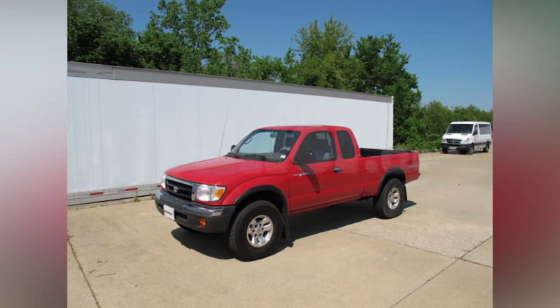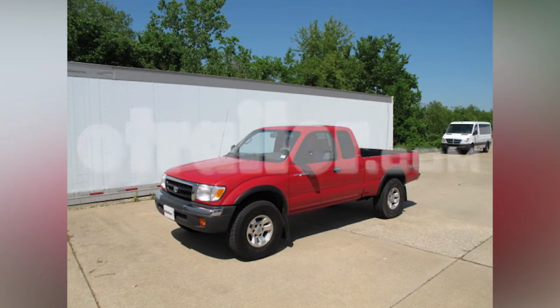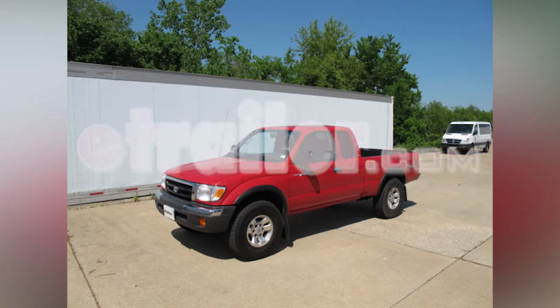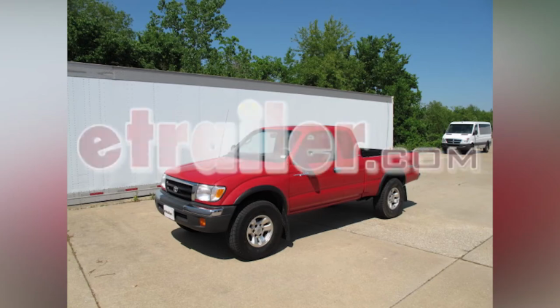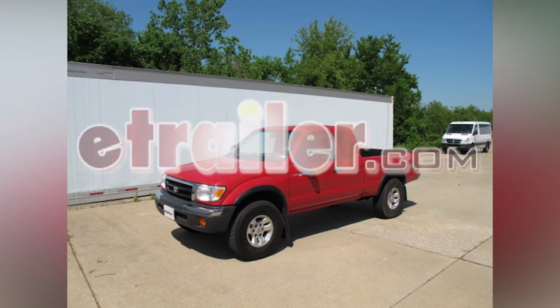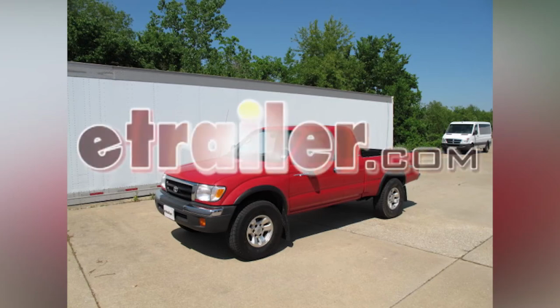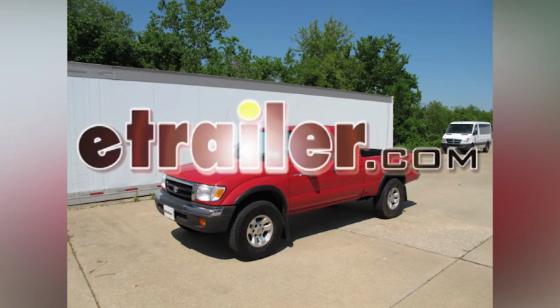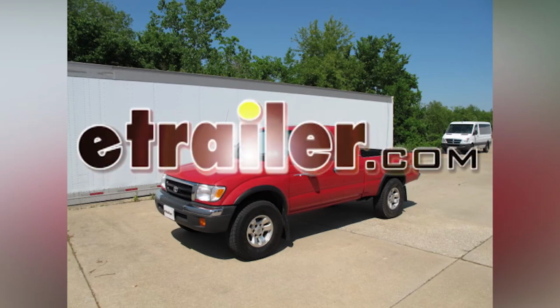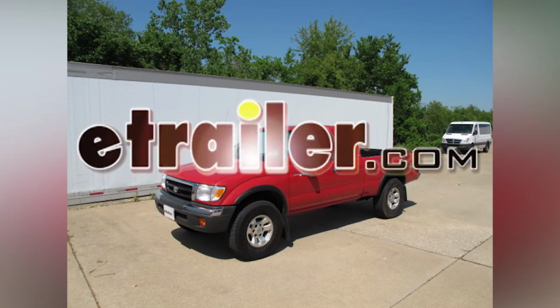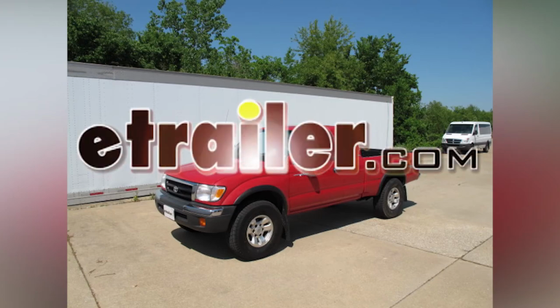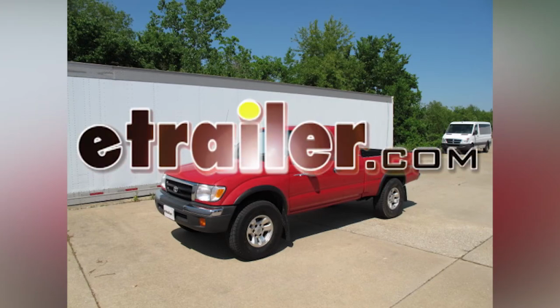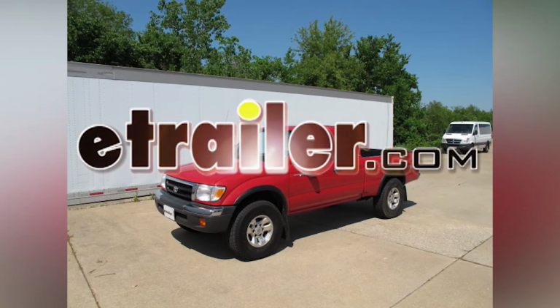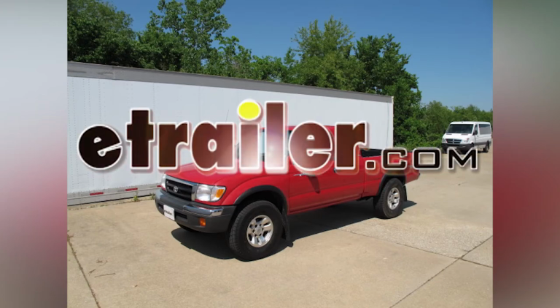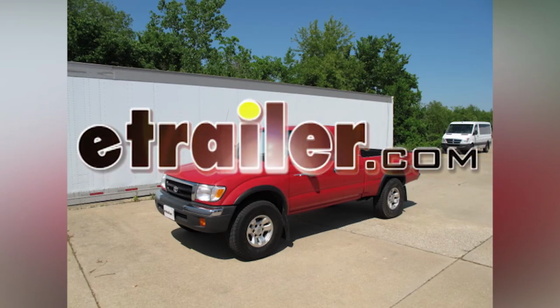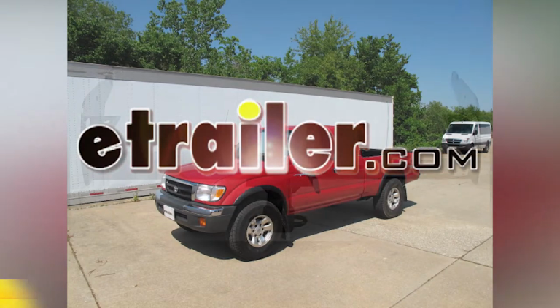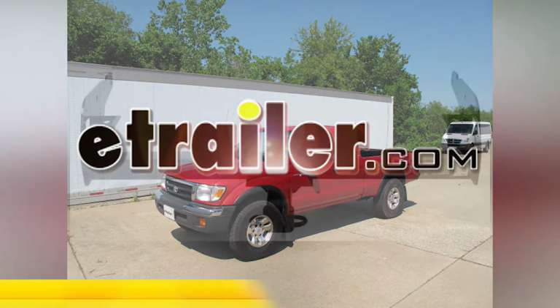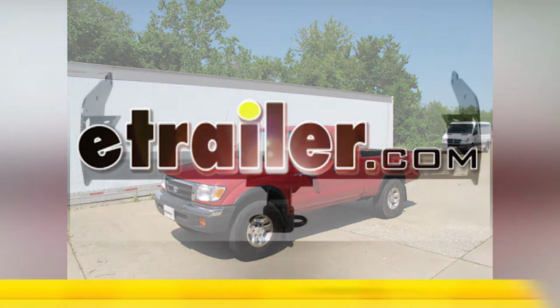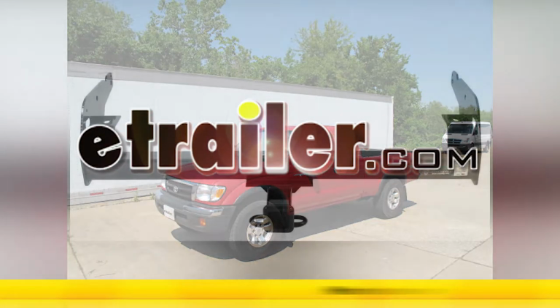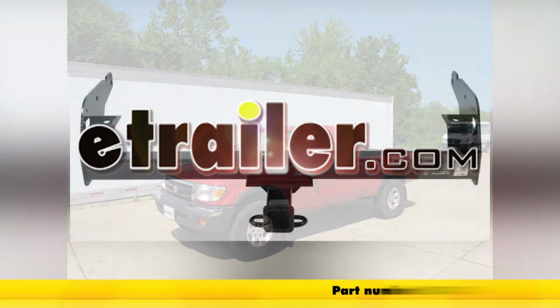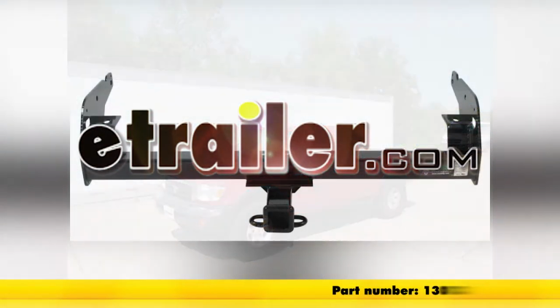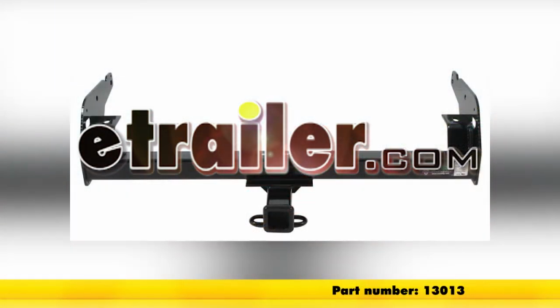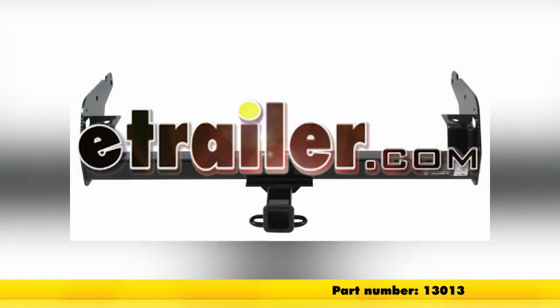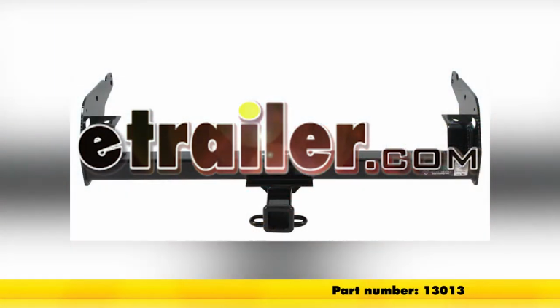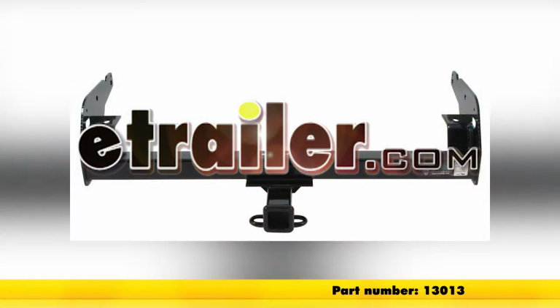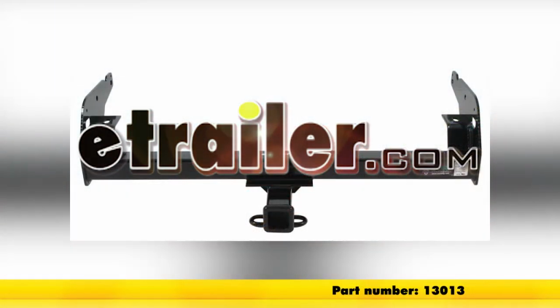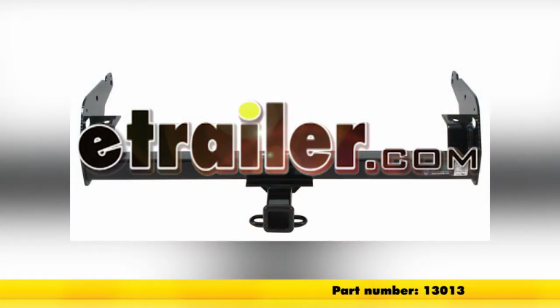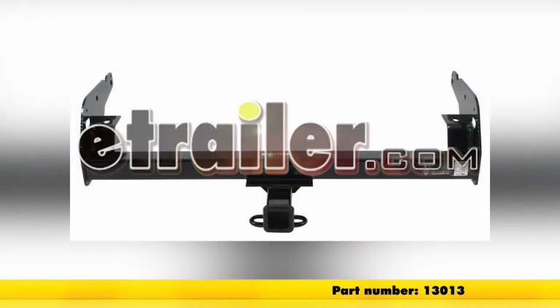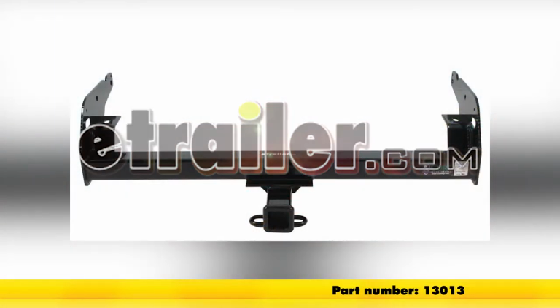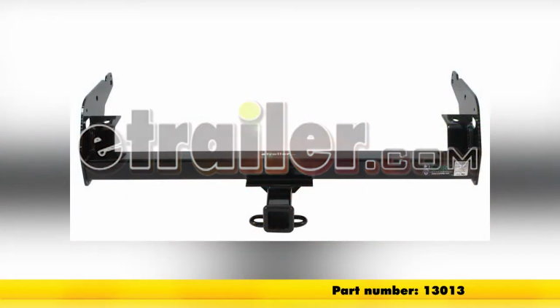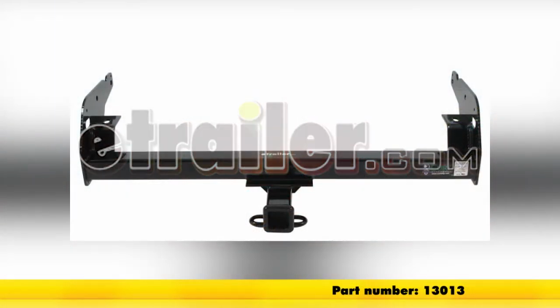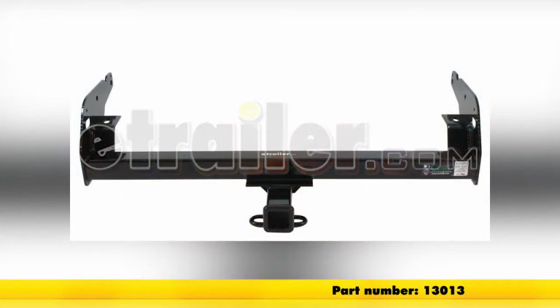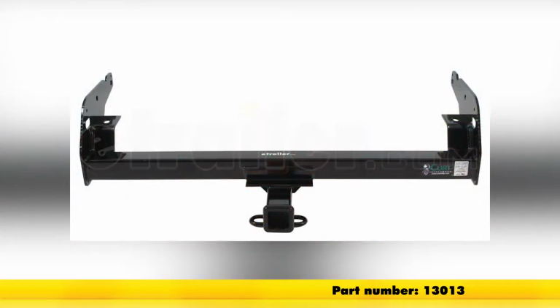Today on our 2000 Toyota Tacoma, we'll be installing a Curt Hitch, part number 13013.